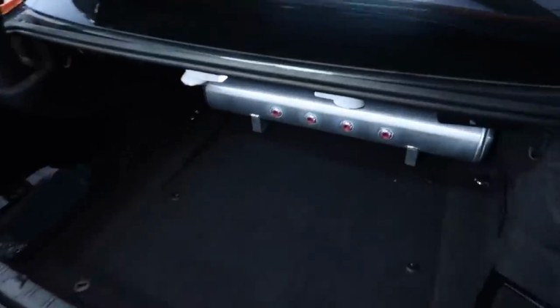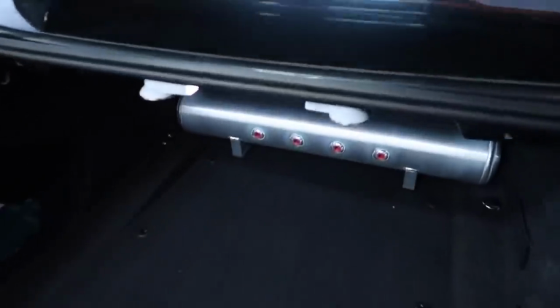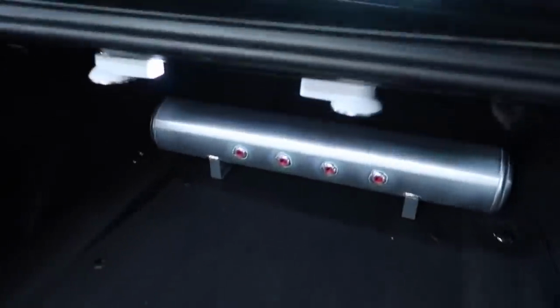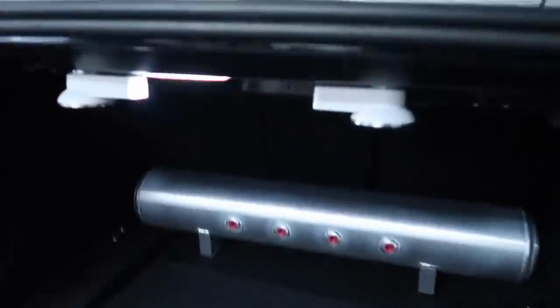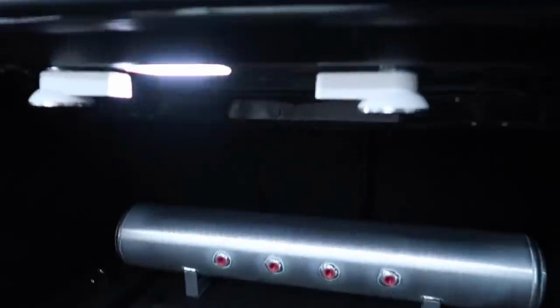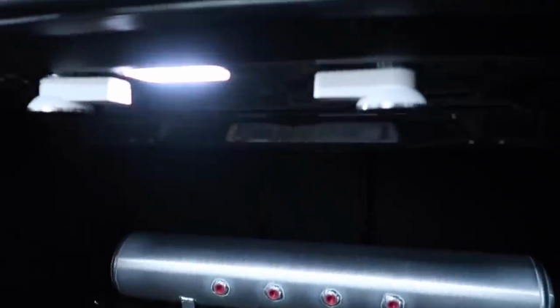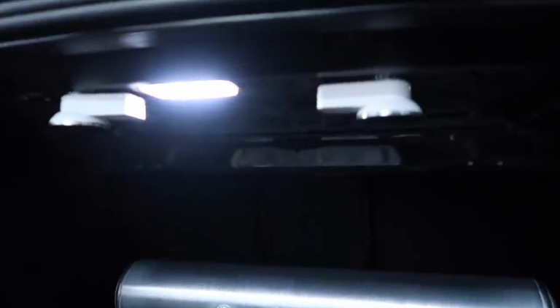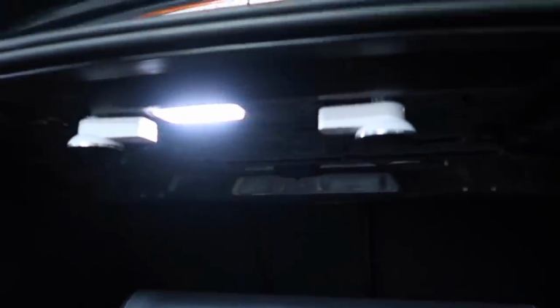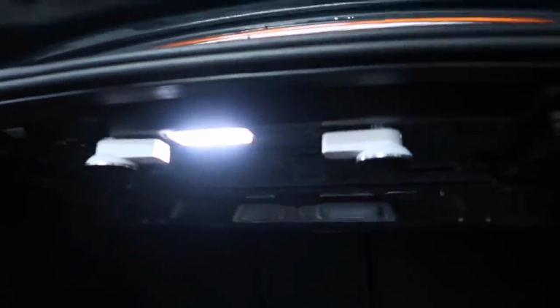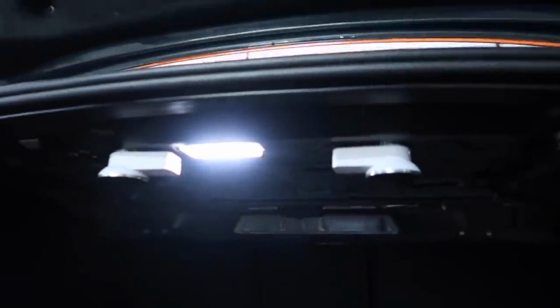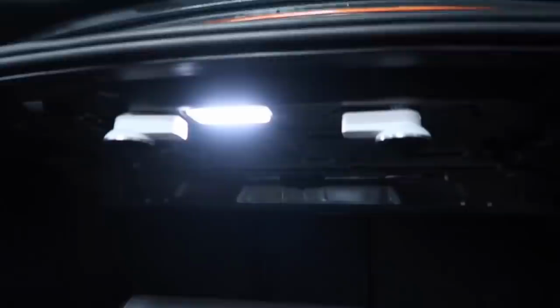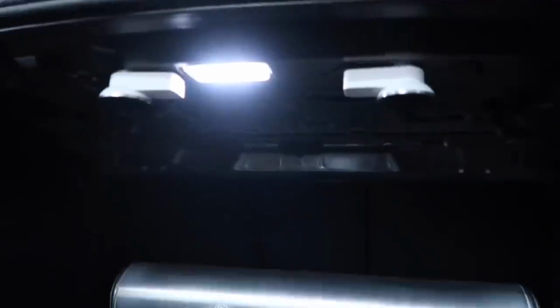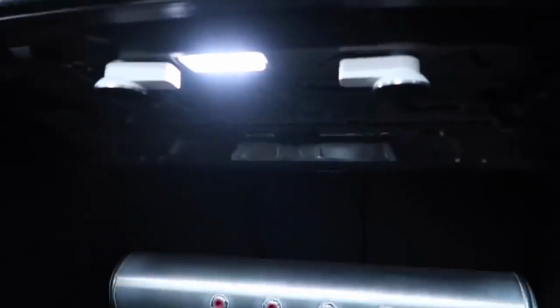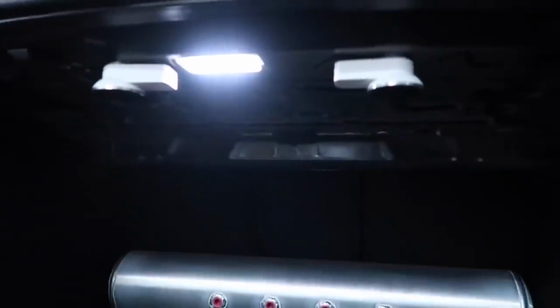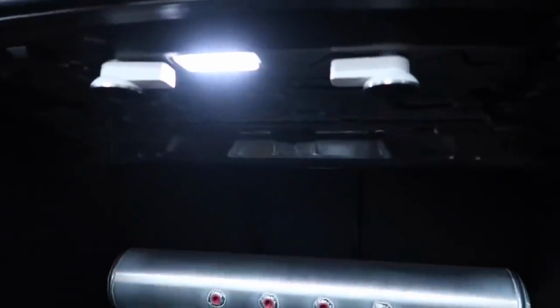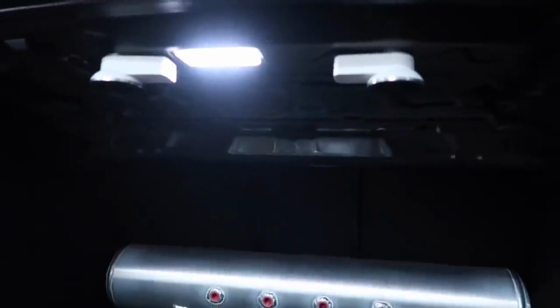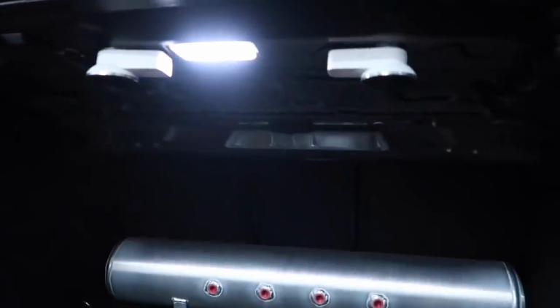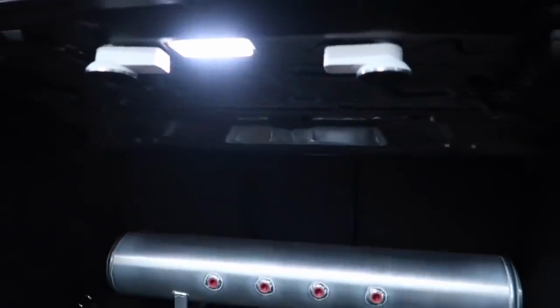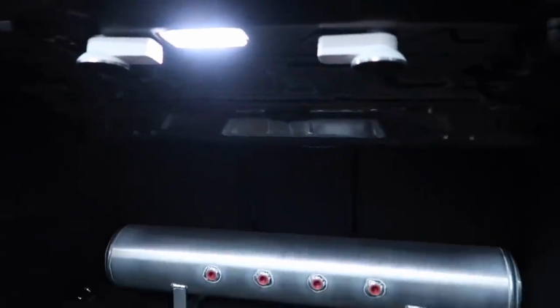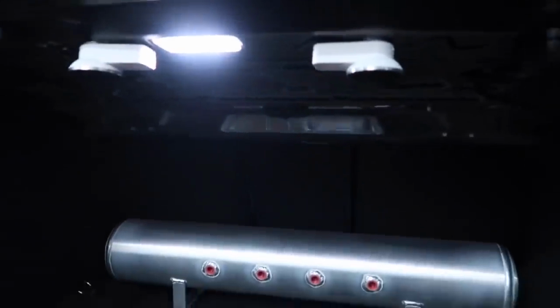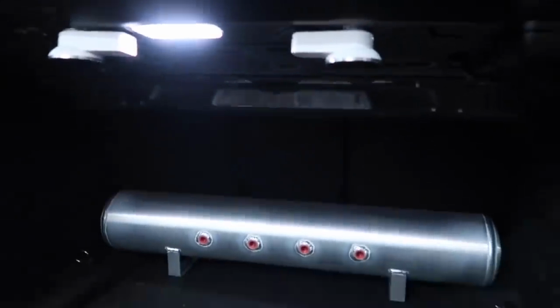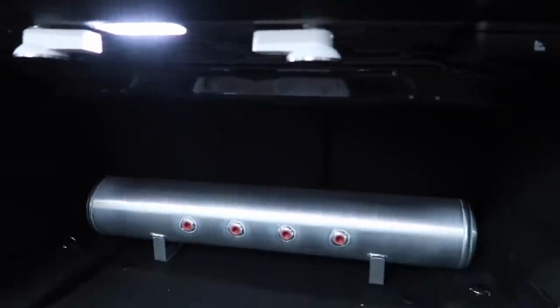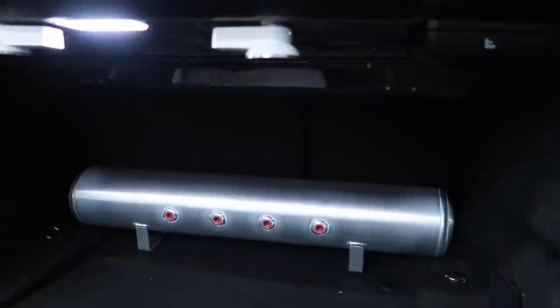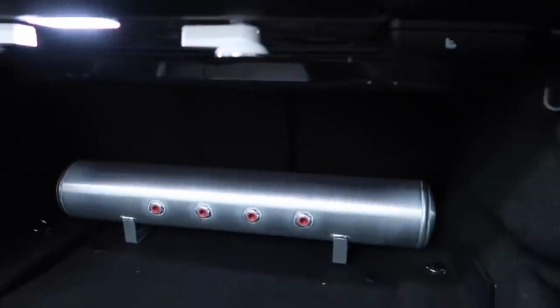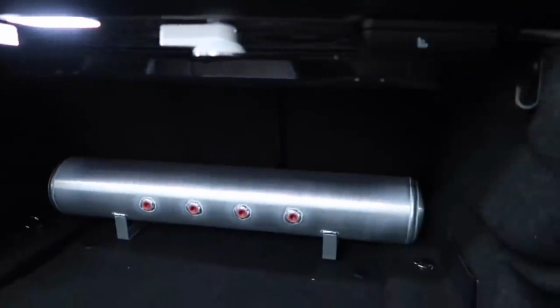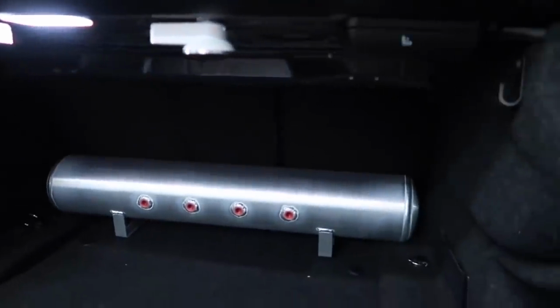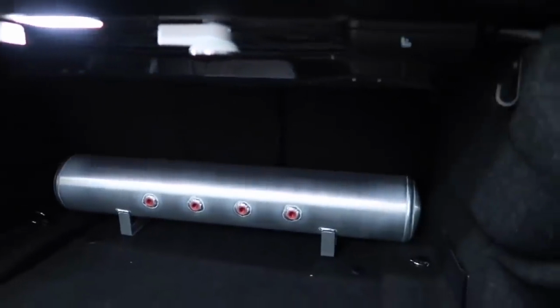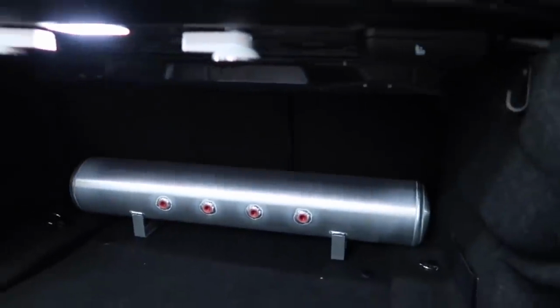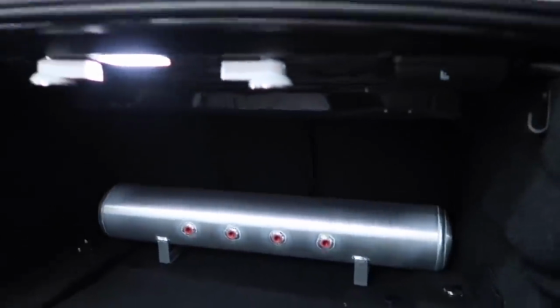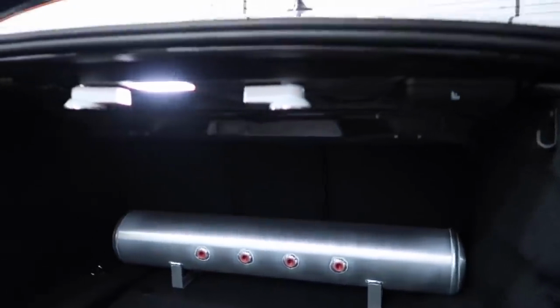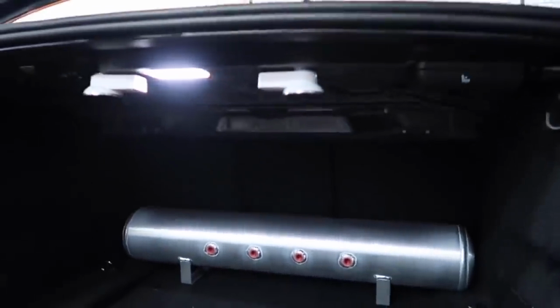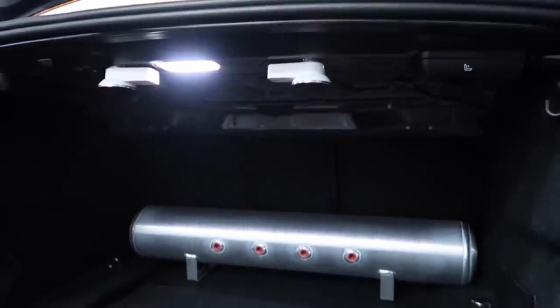Guys, look at this speaker setup — damn, that looks clean.